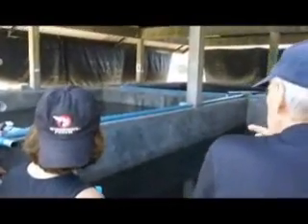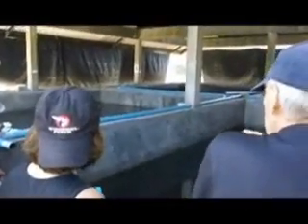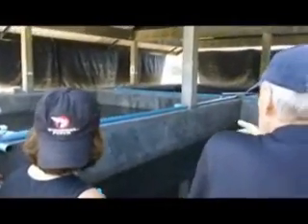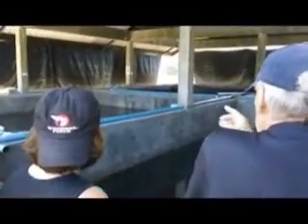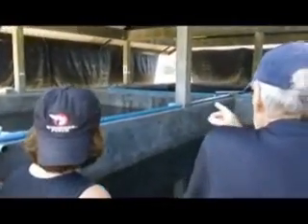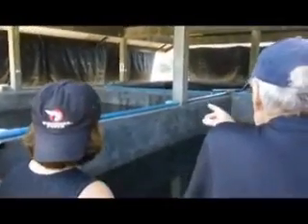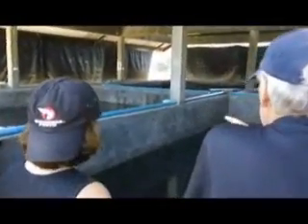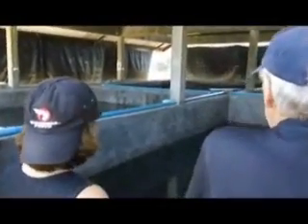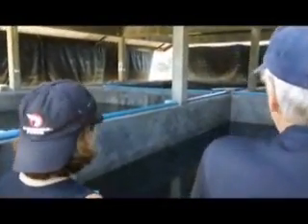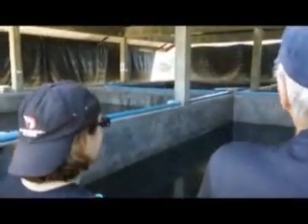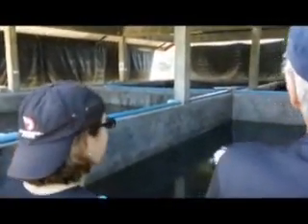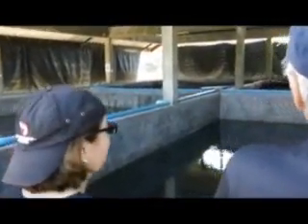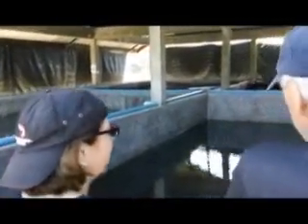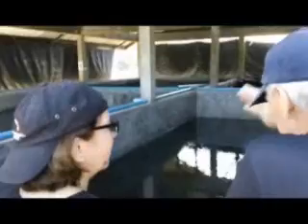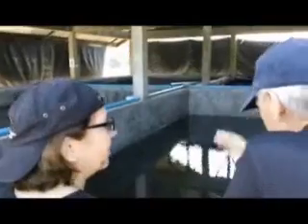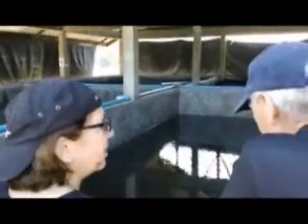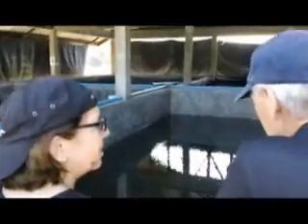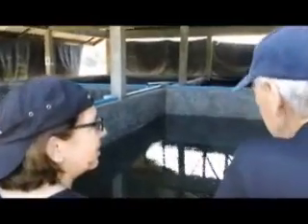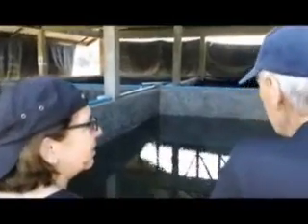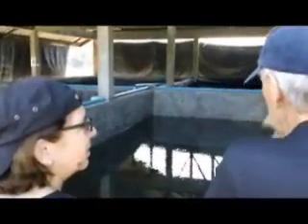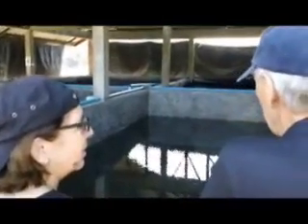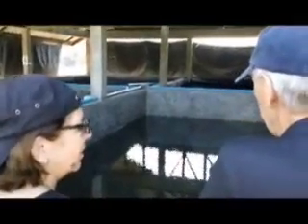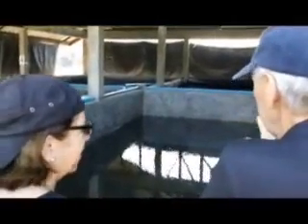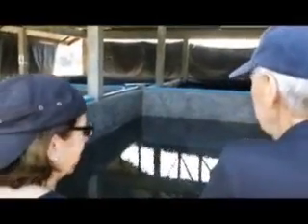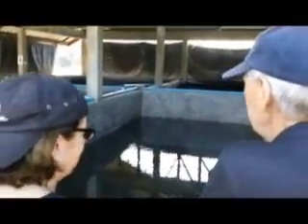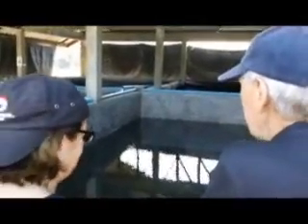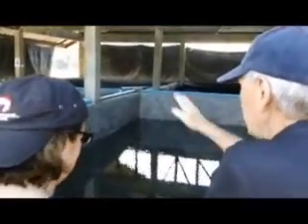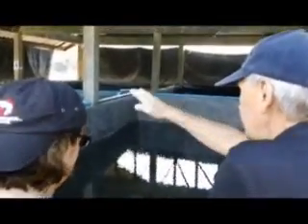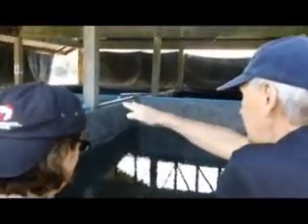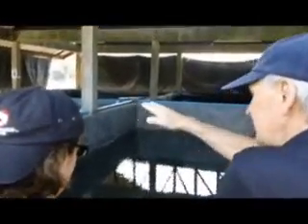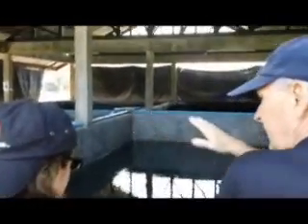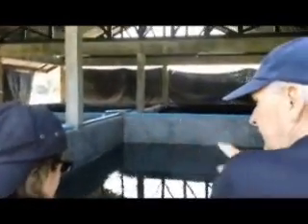So when you do that, the problem is you can go in consistently and move in and do all the work. These two now are sediment tanks.